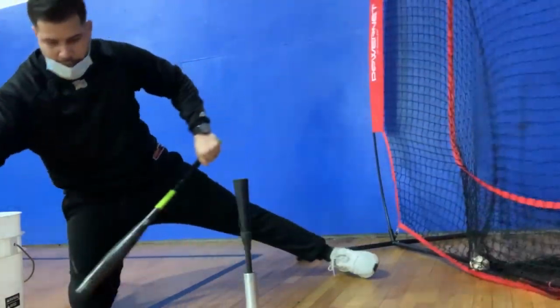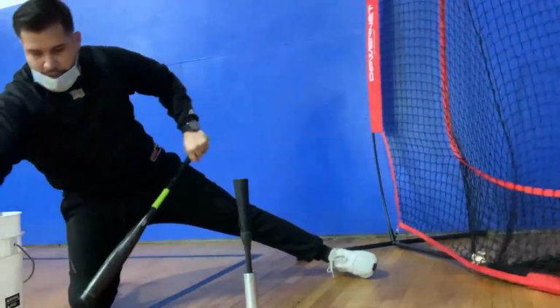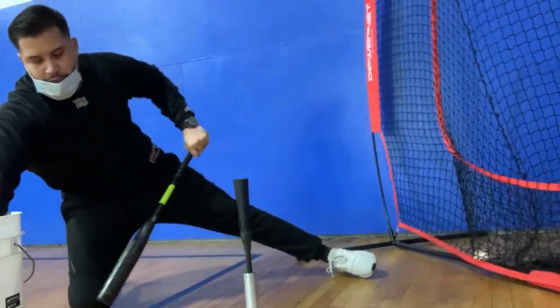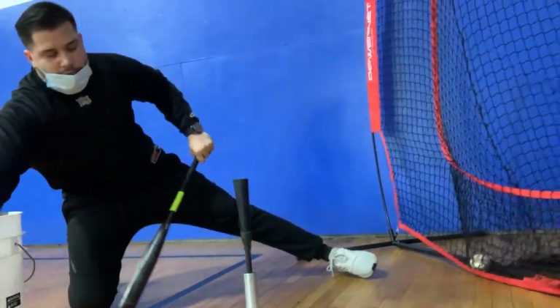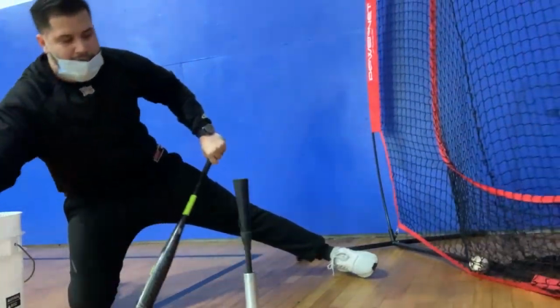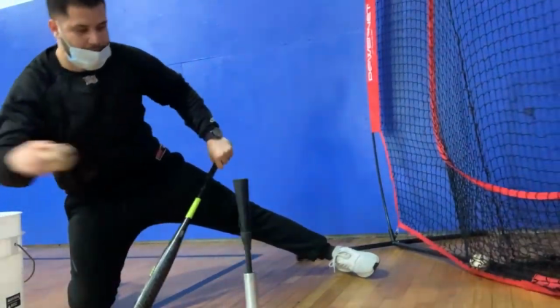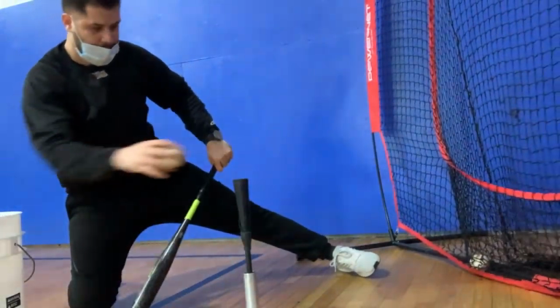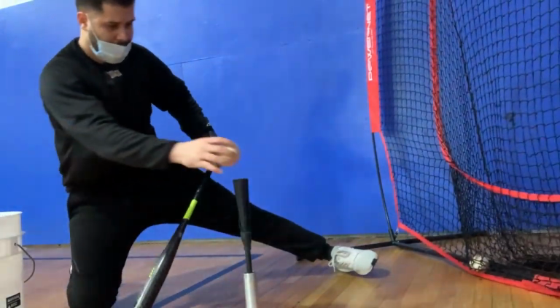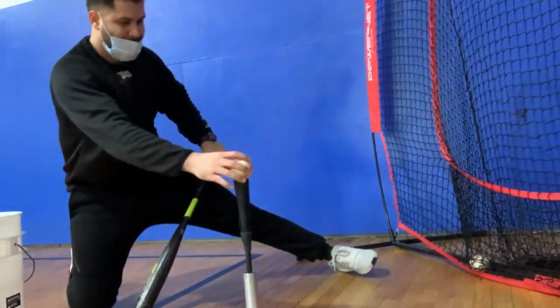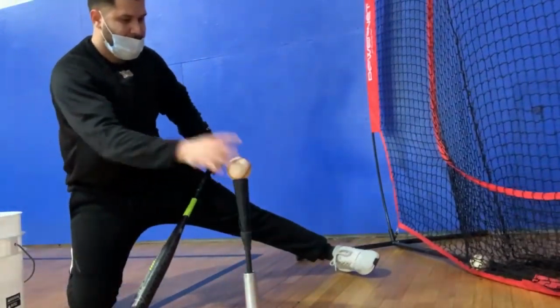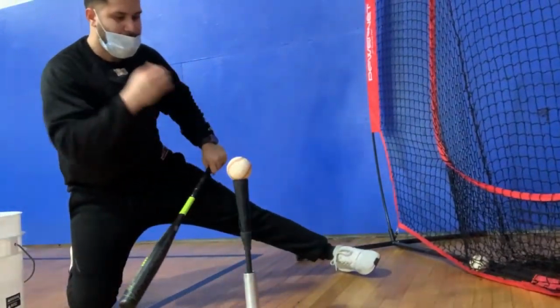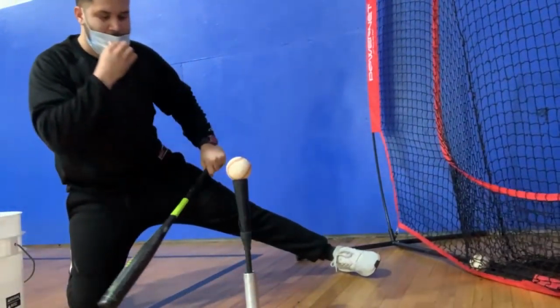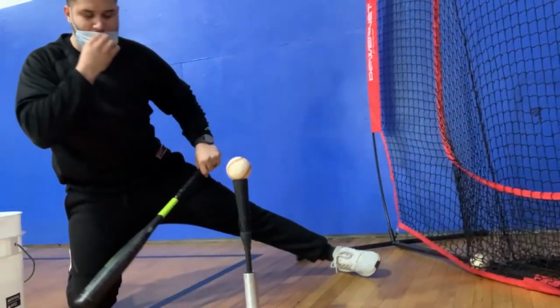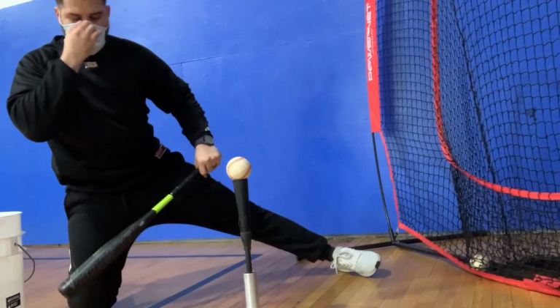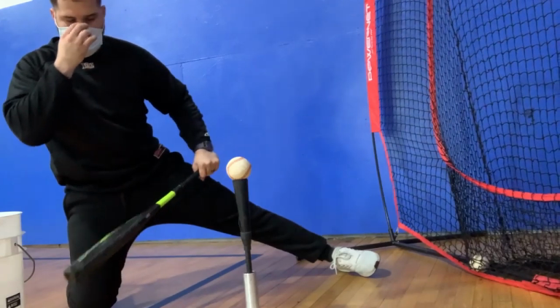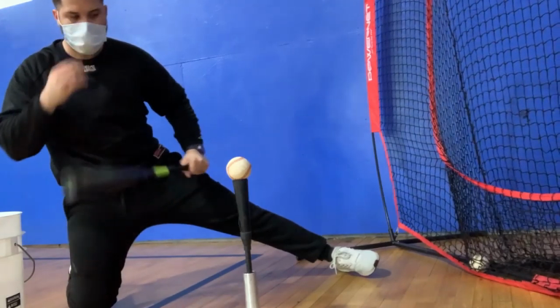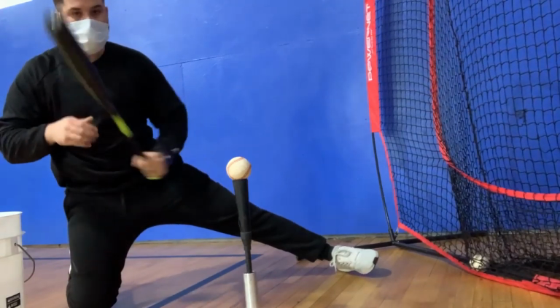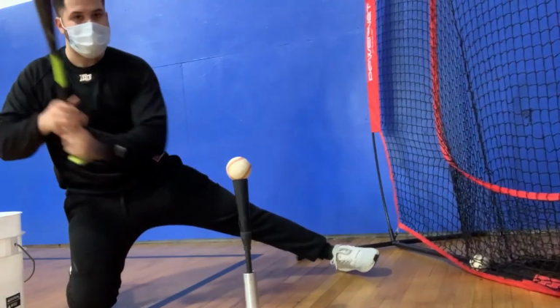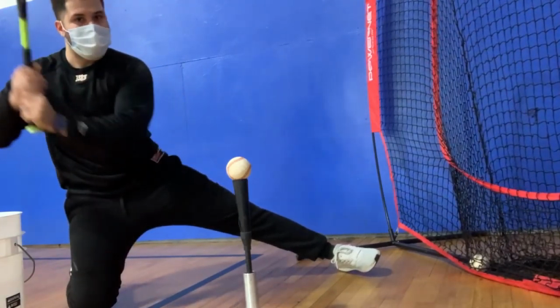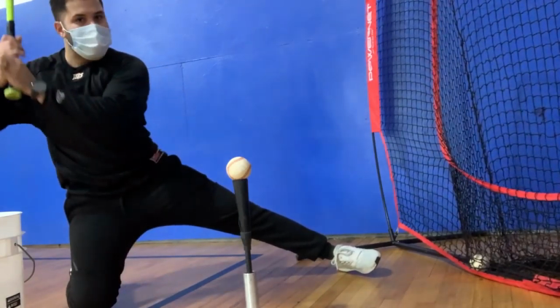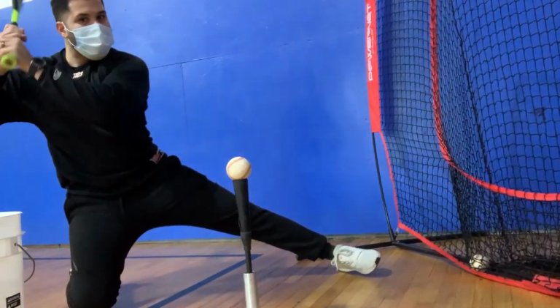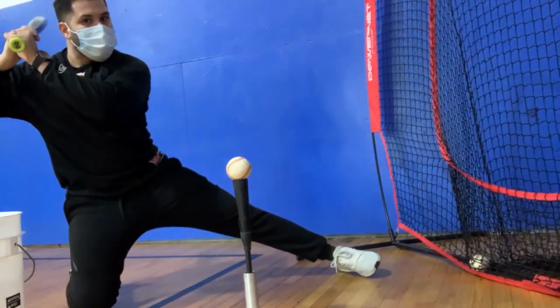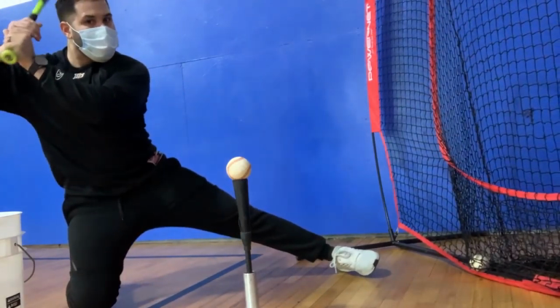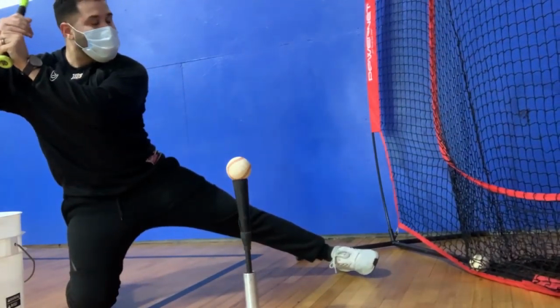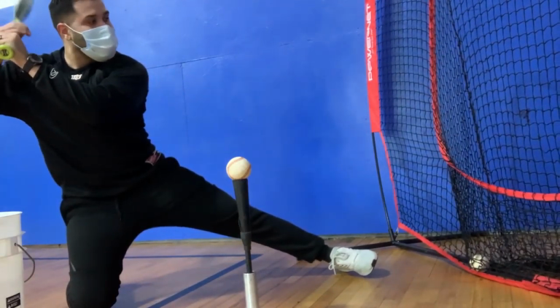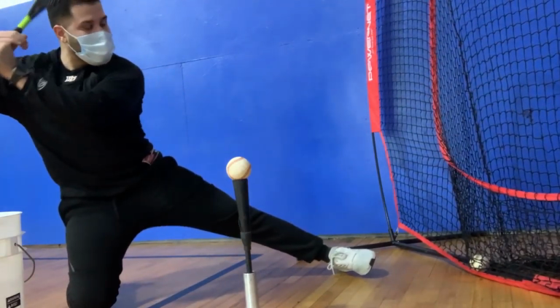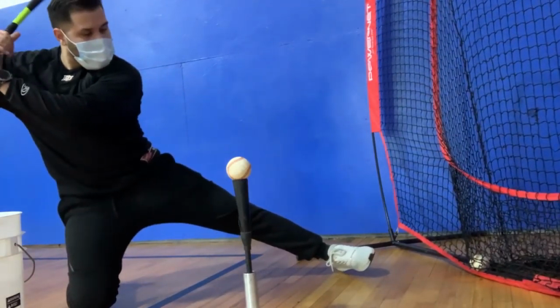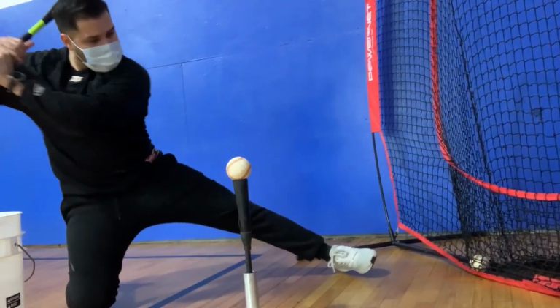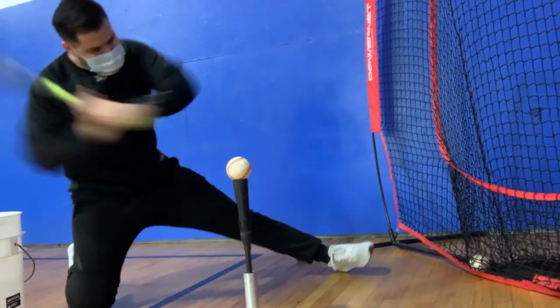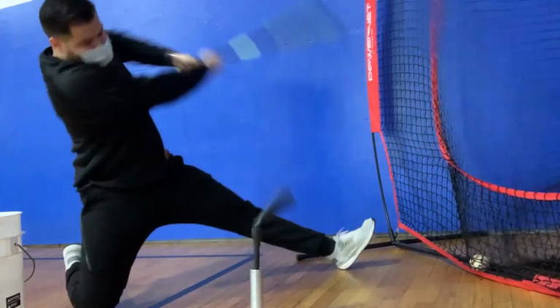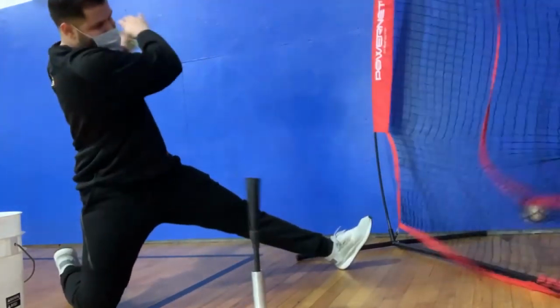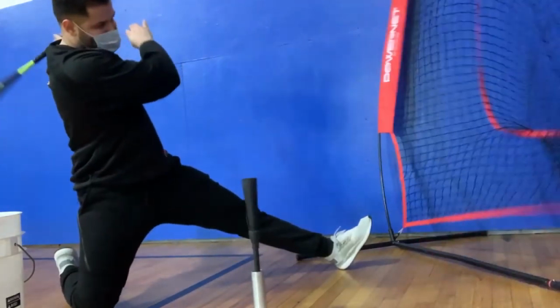Make sure you join us next time as we talk about working top and bottom hand one knee drills.